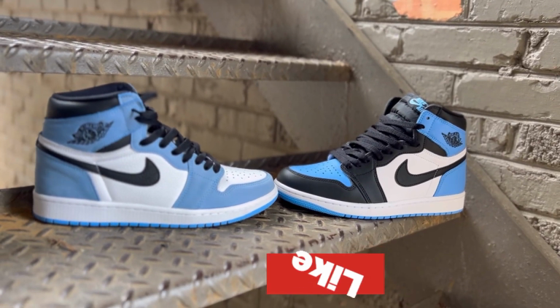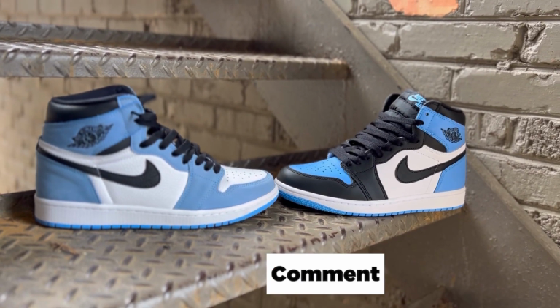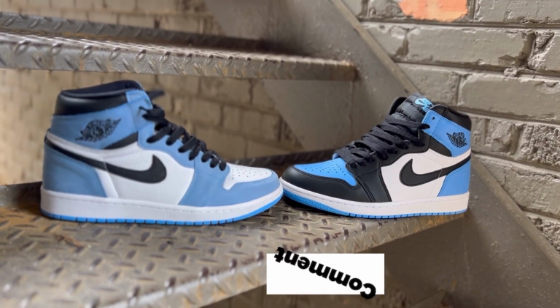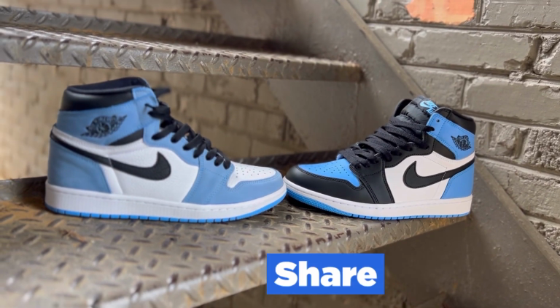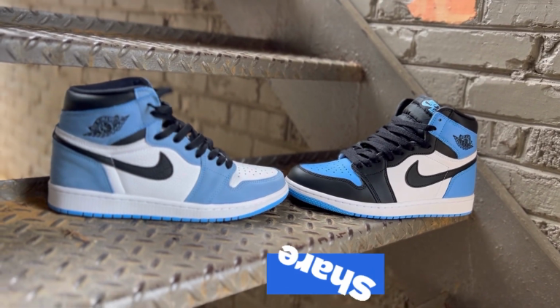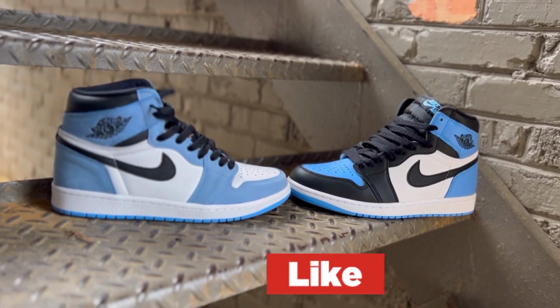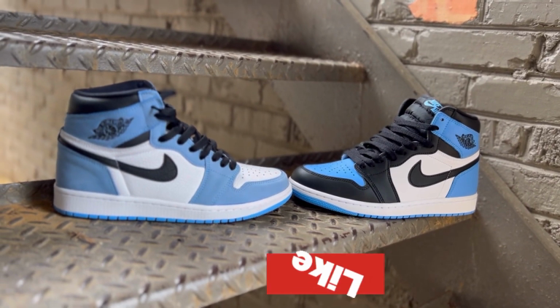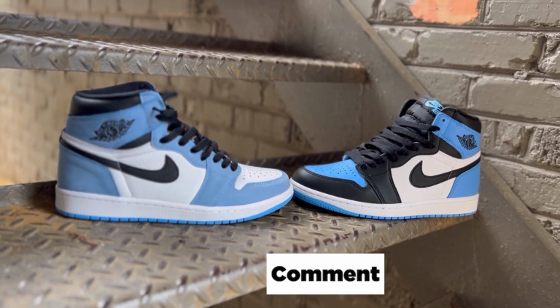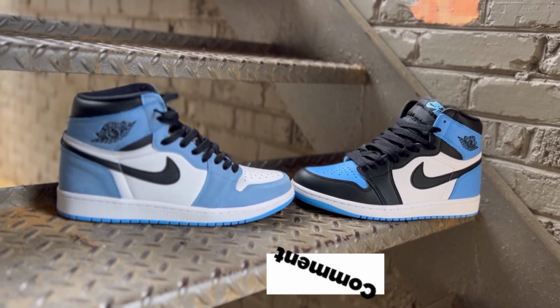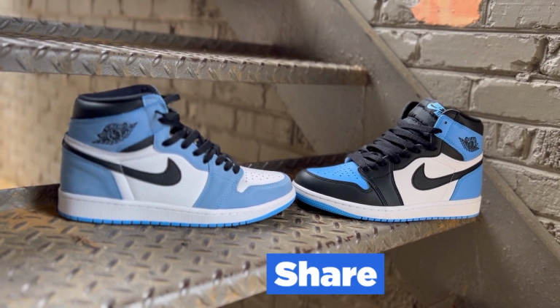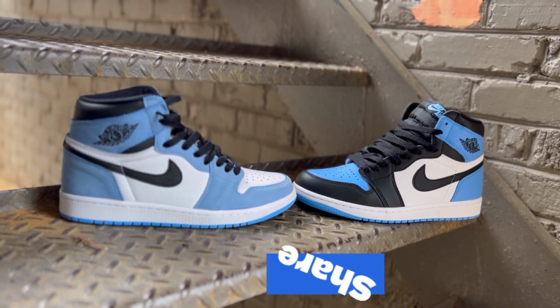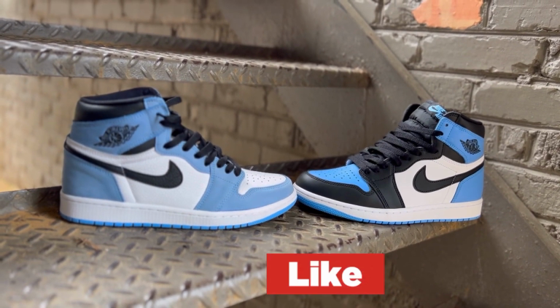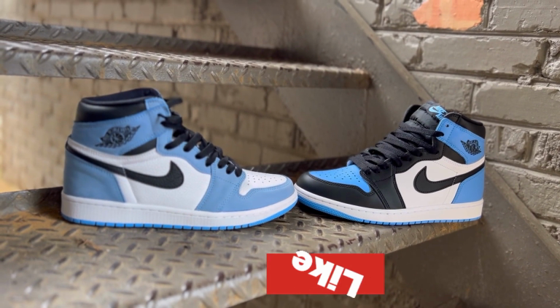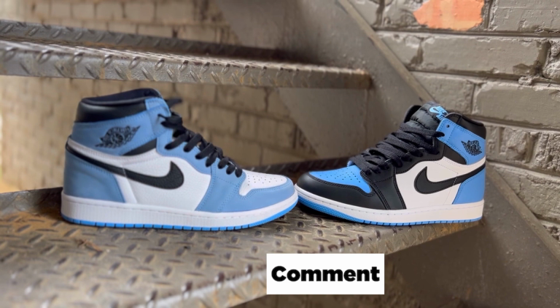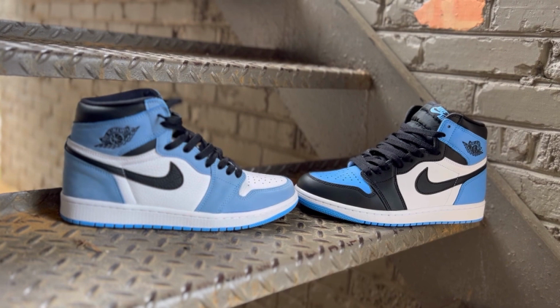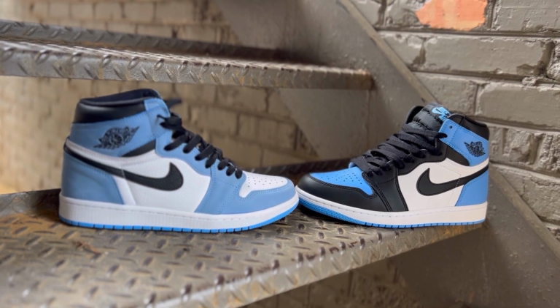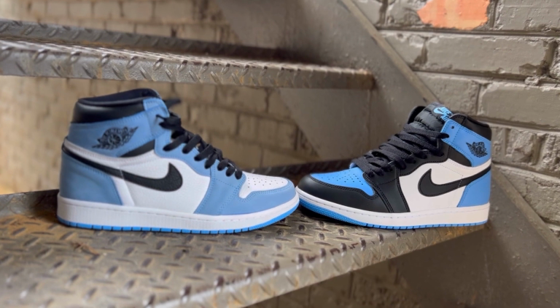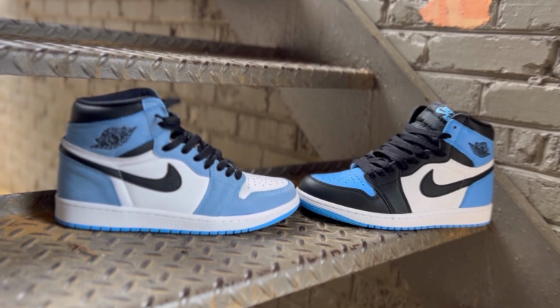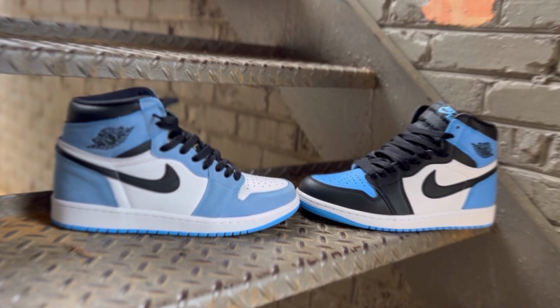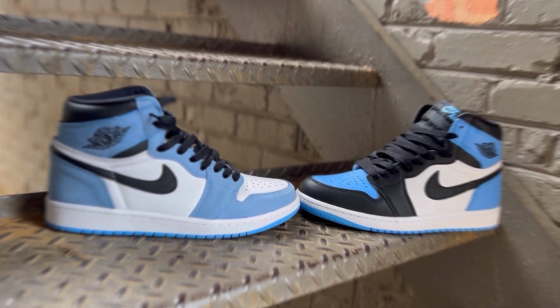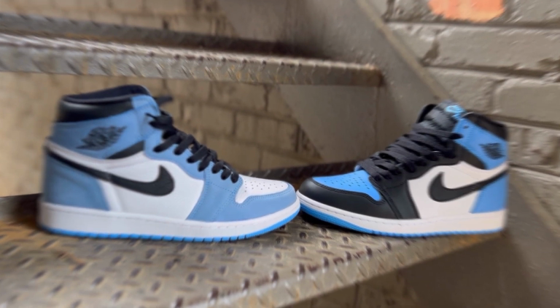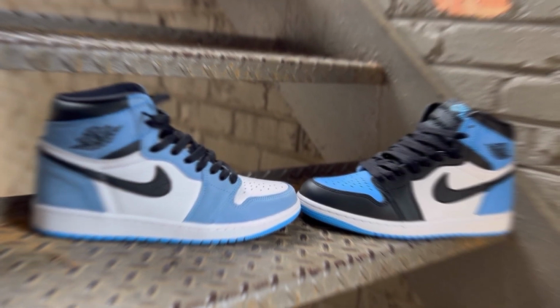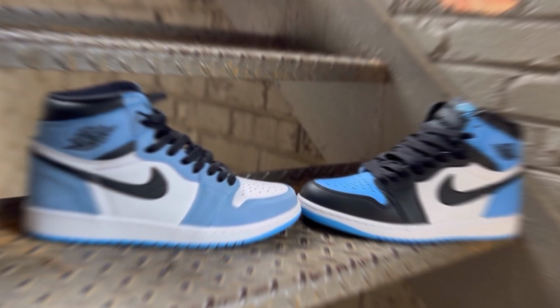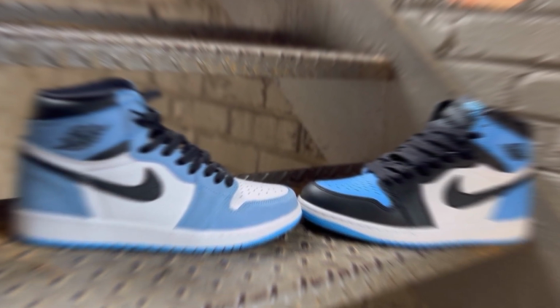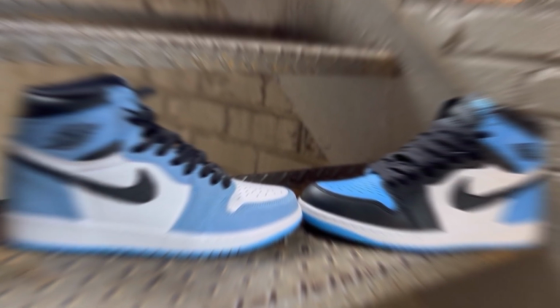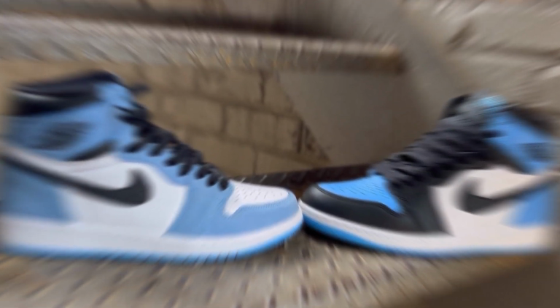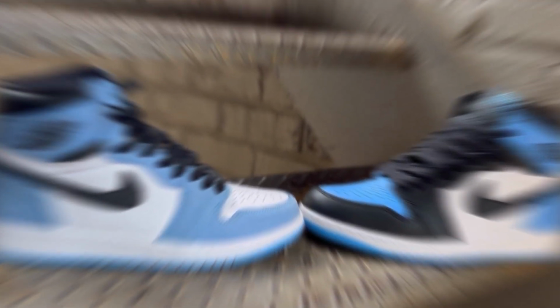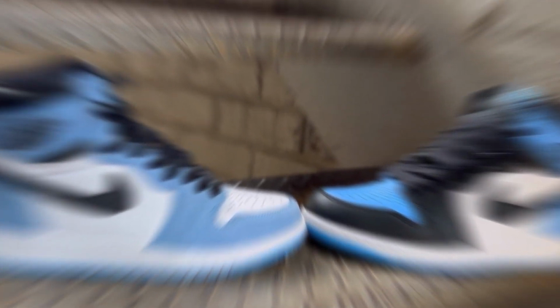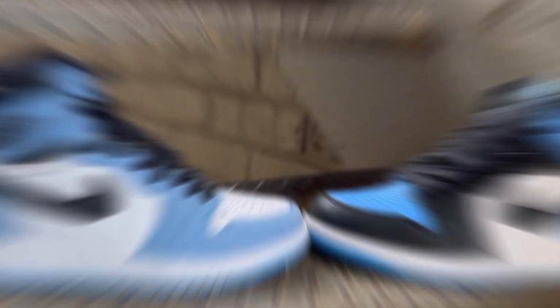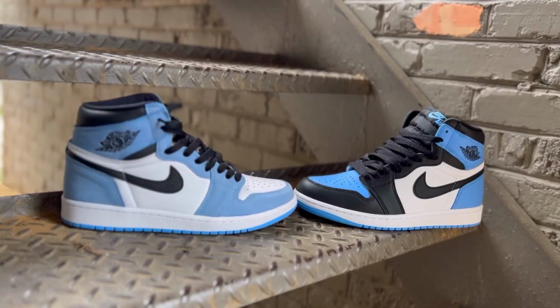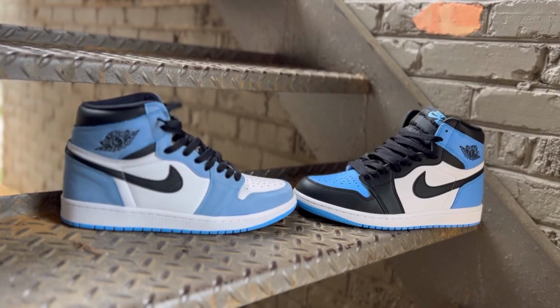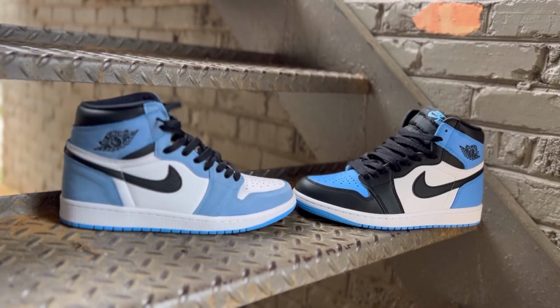Now let's get into this comparison of these two. Which one do you like better — home or away? Let me know right in the comments right now.